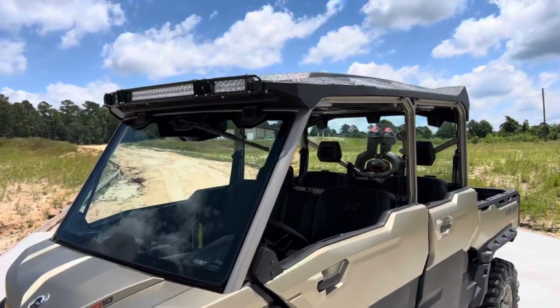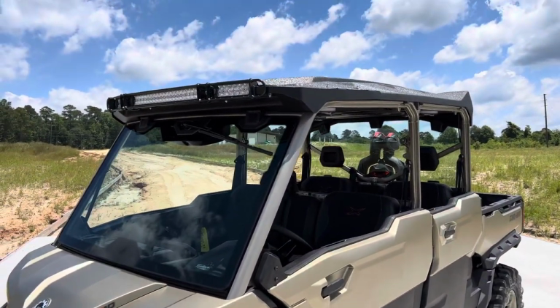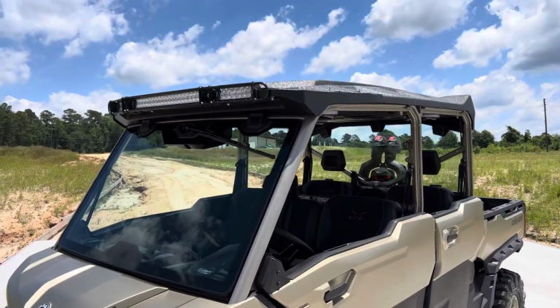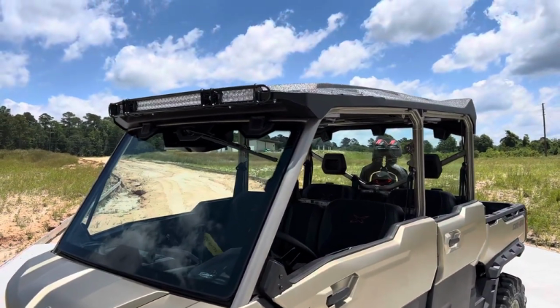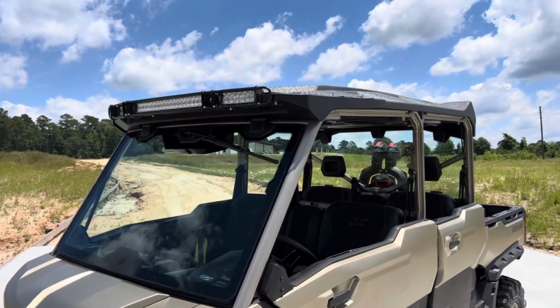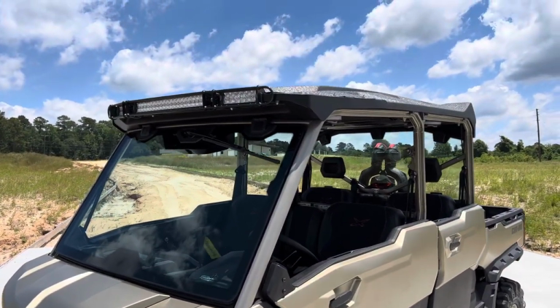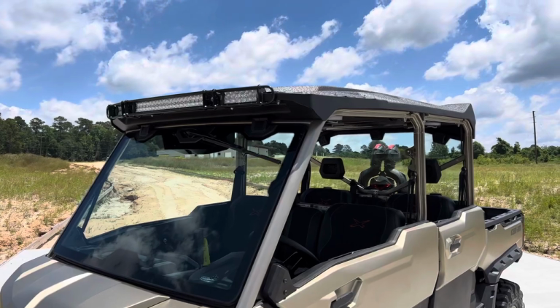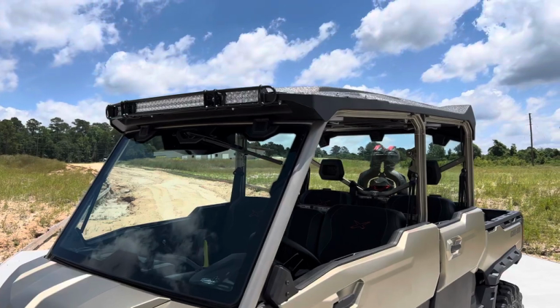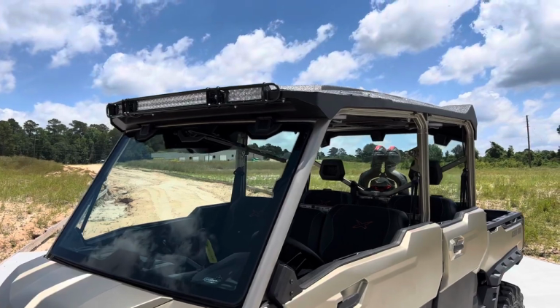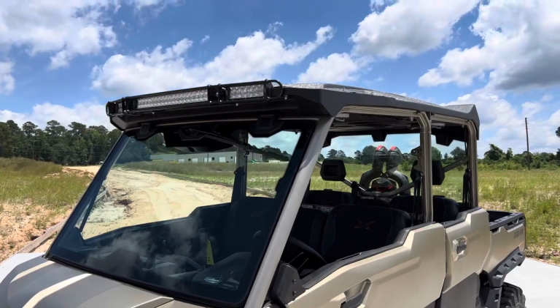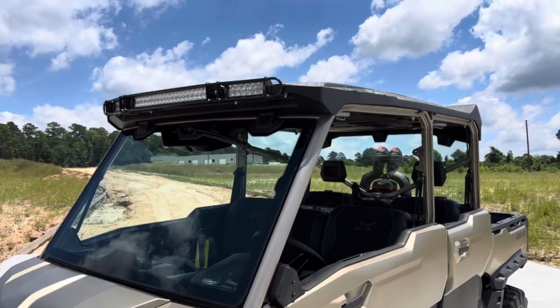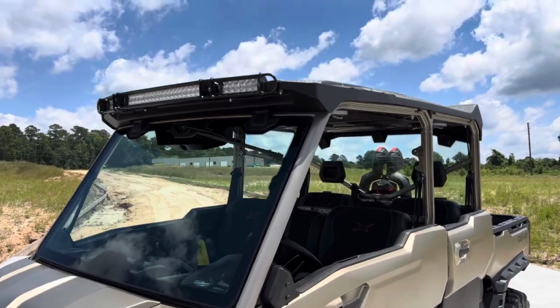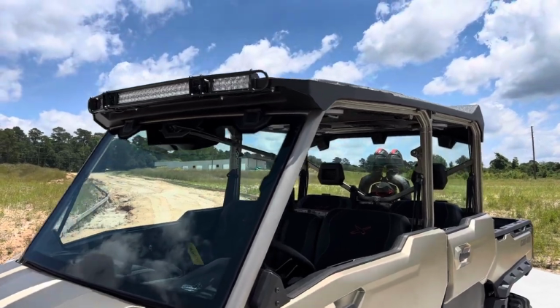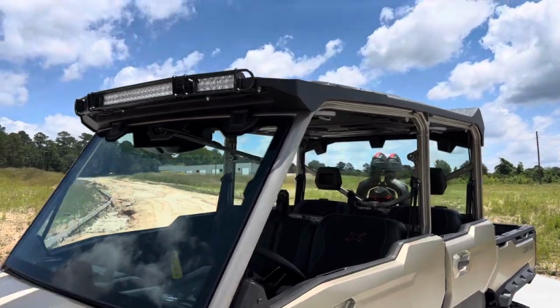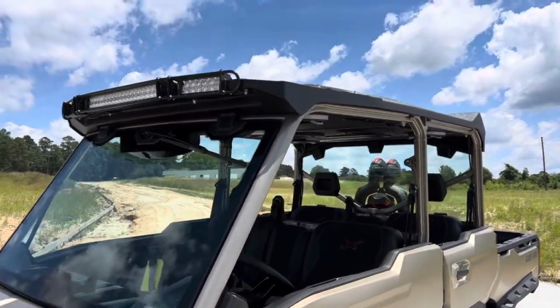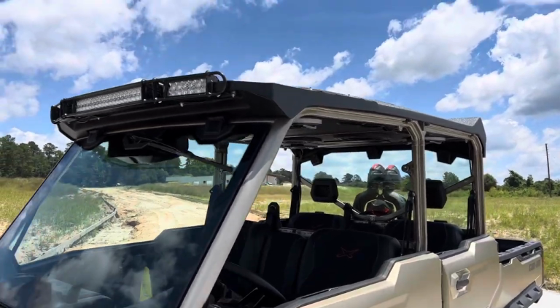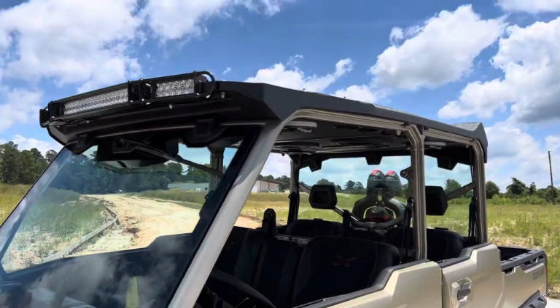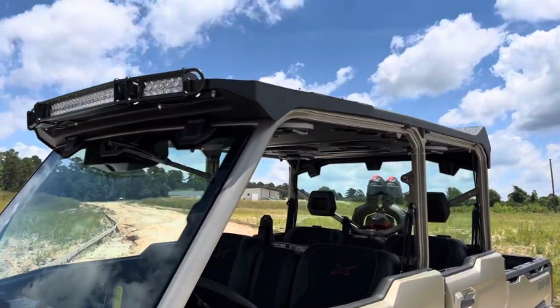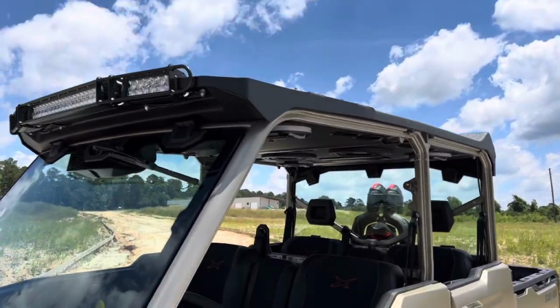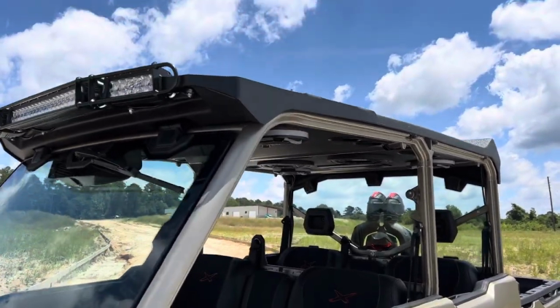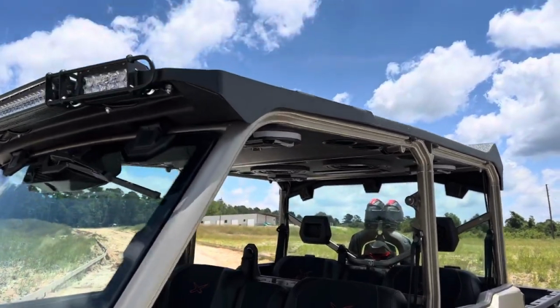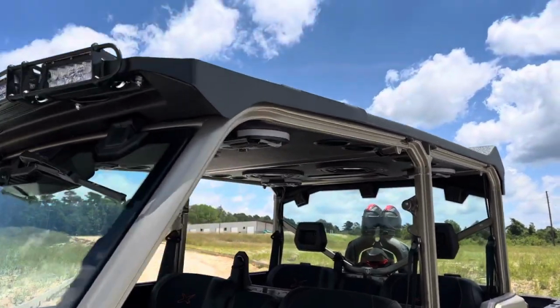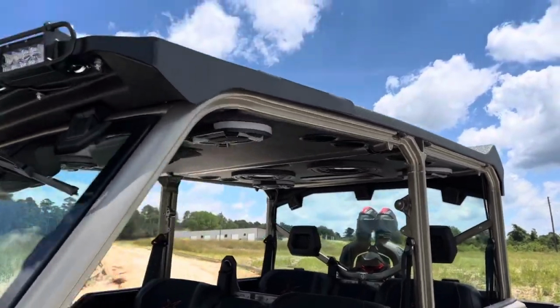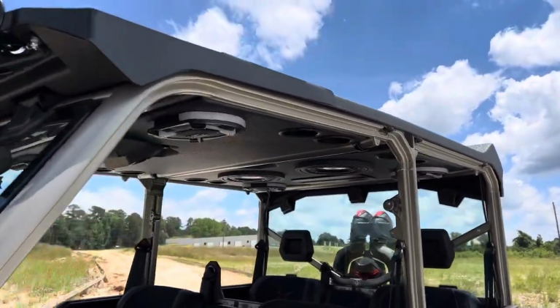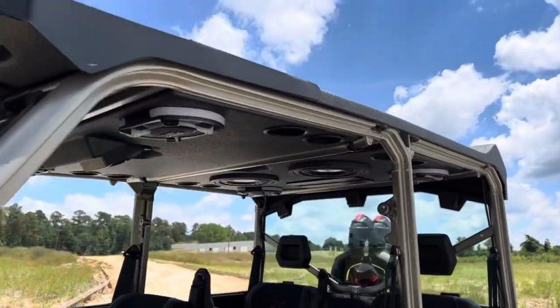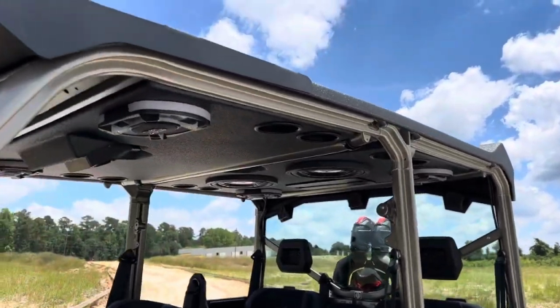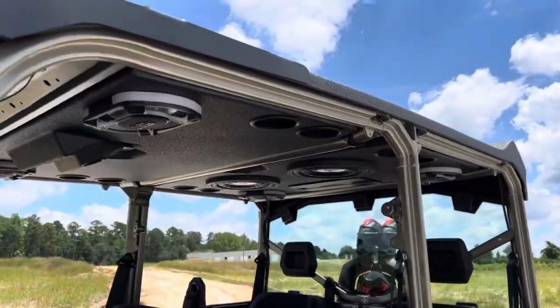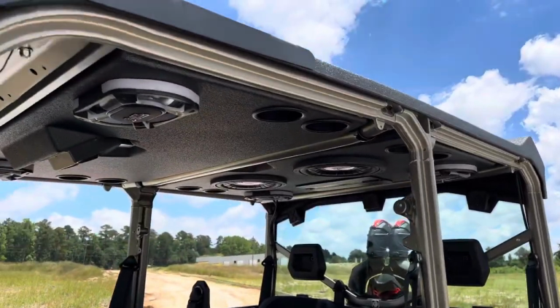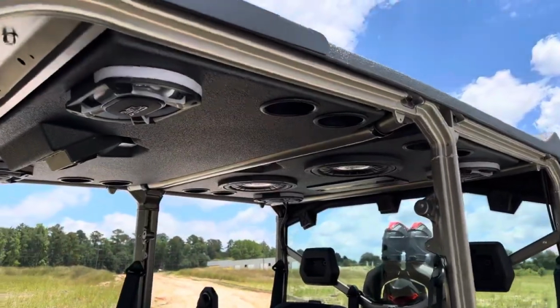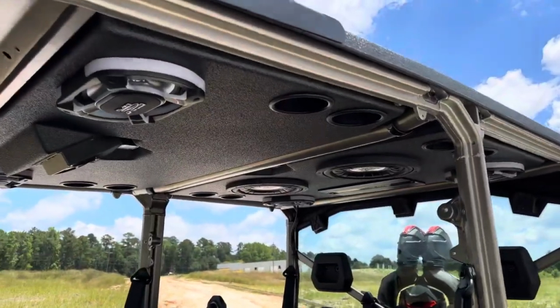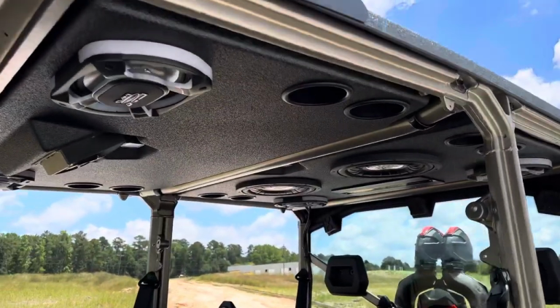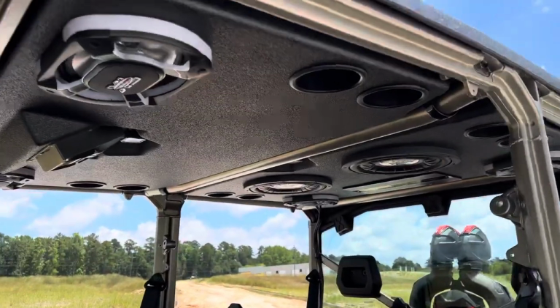We added this Pro Box audio top. This thing rocks the block — gets crazy loud.